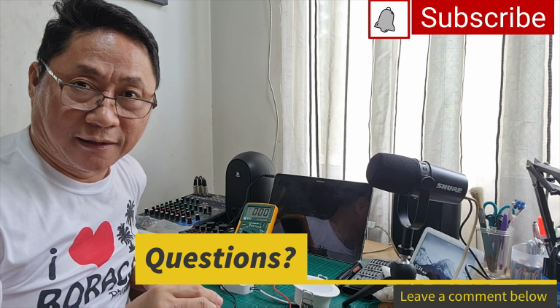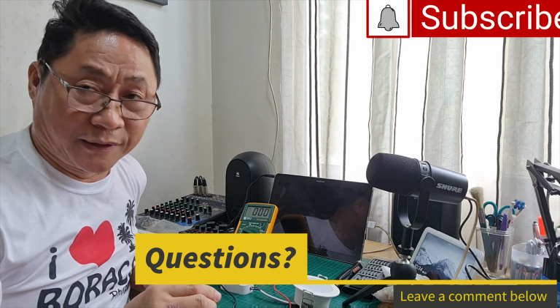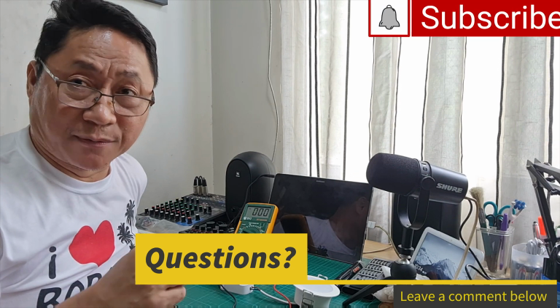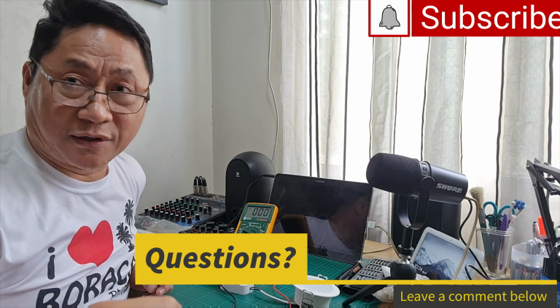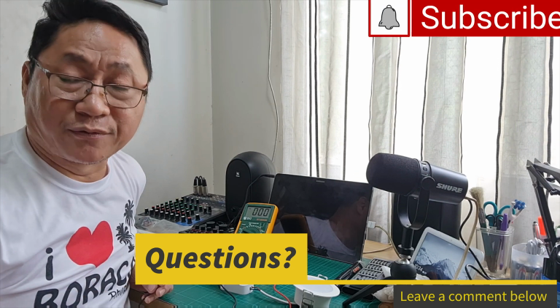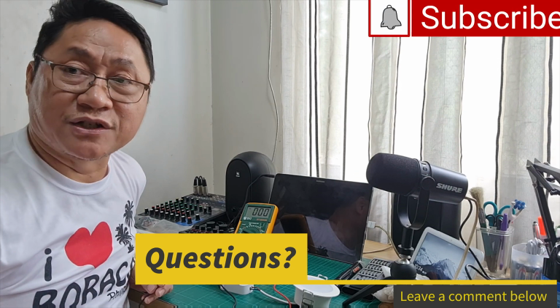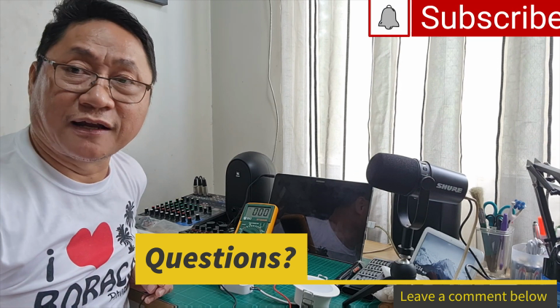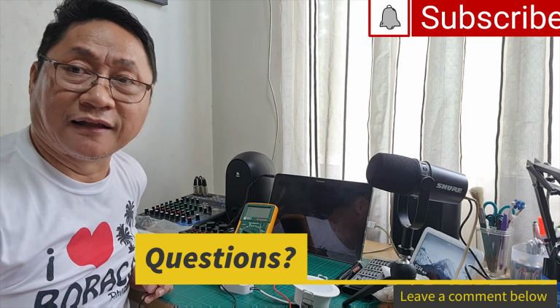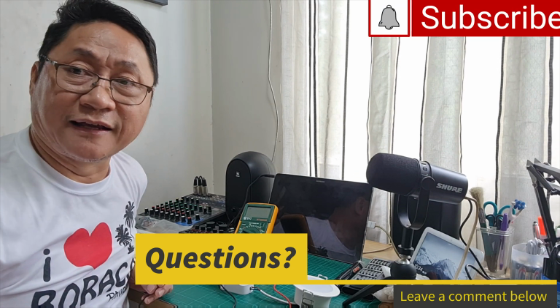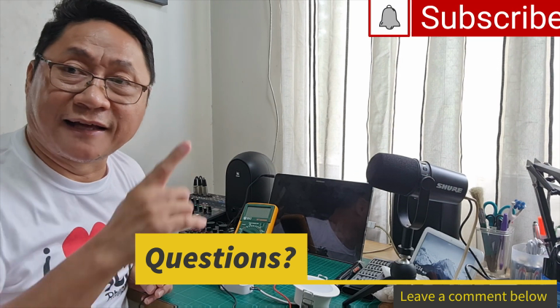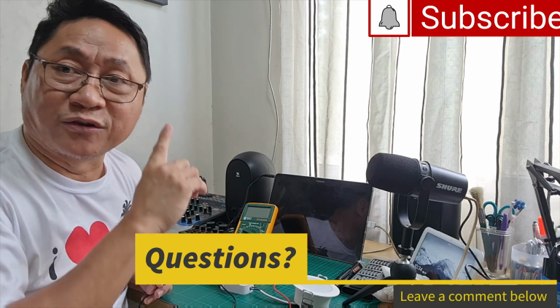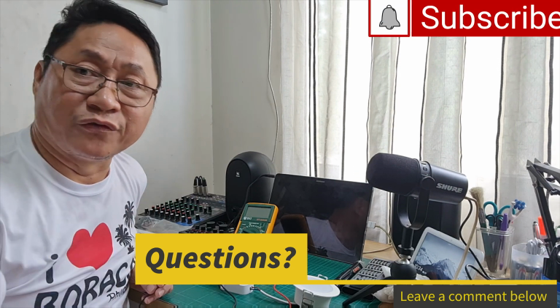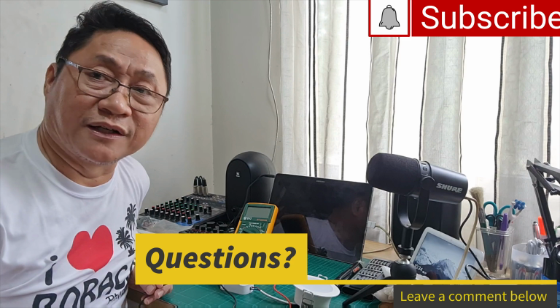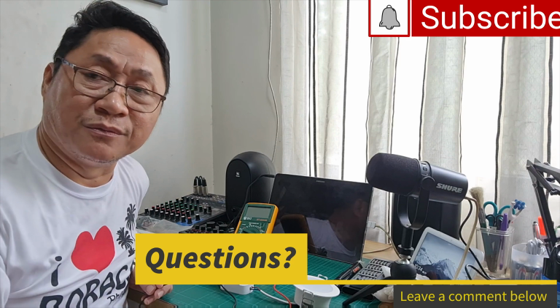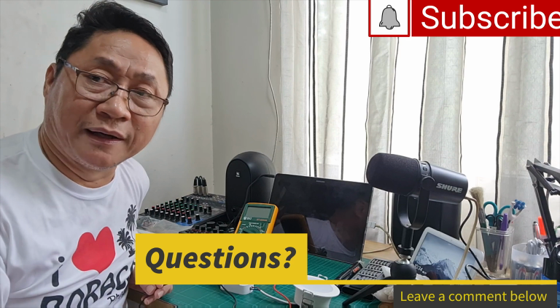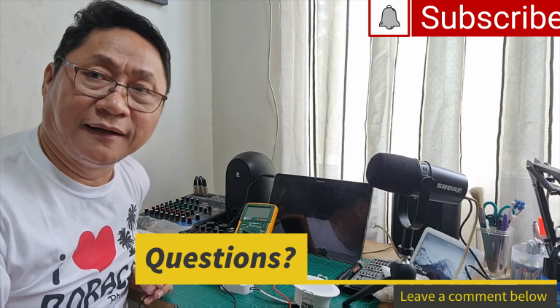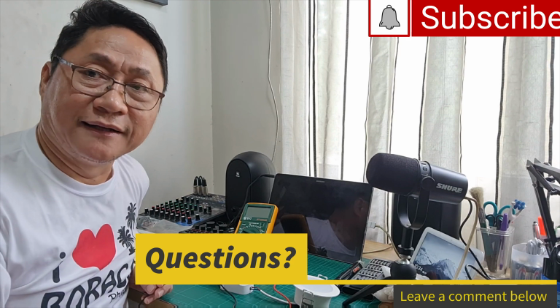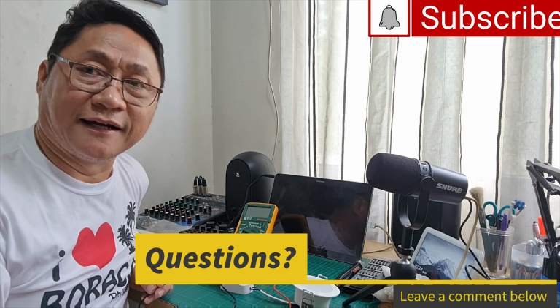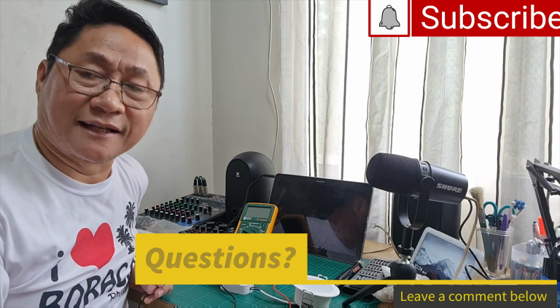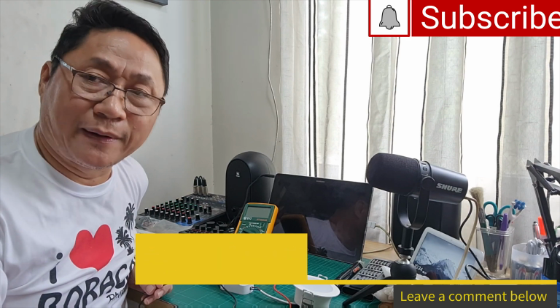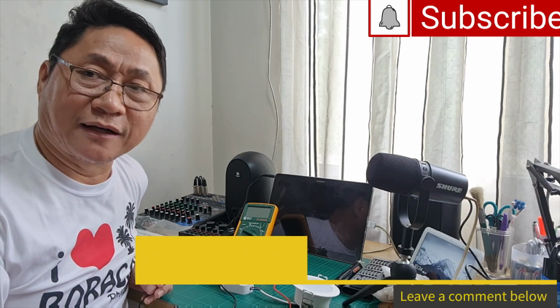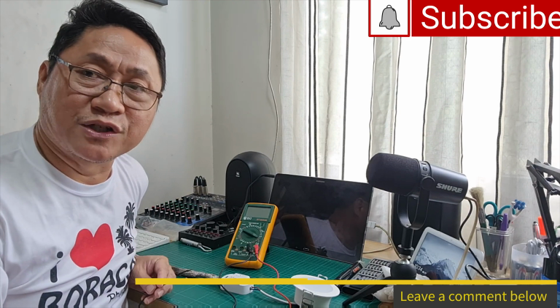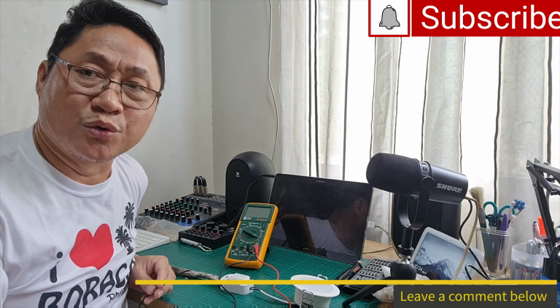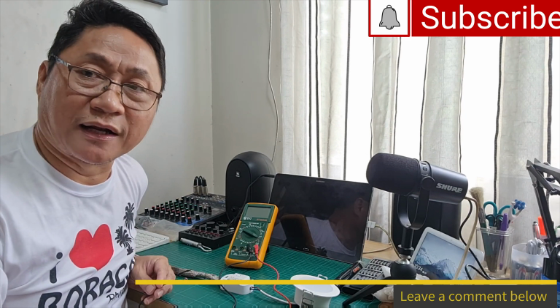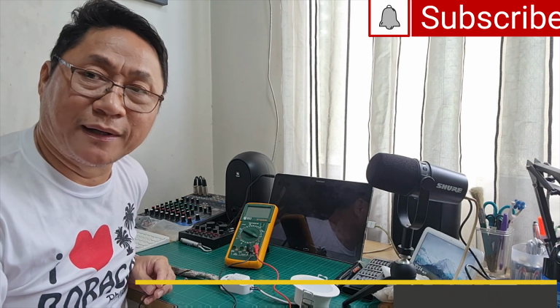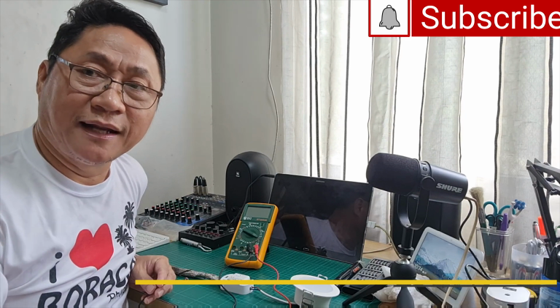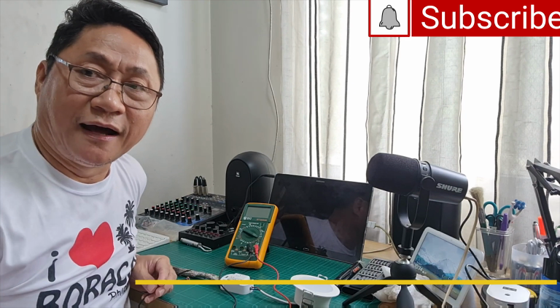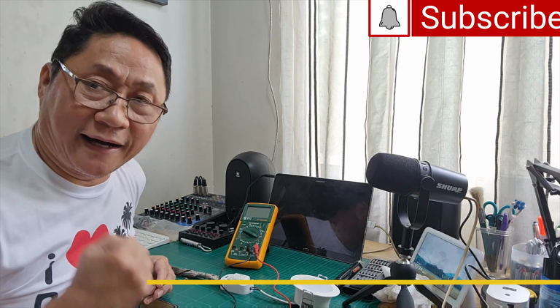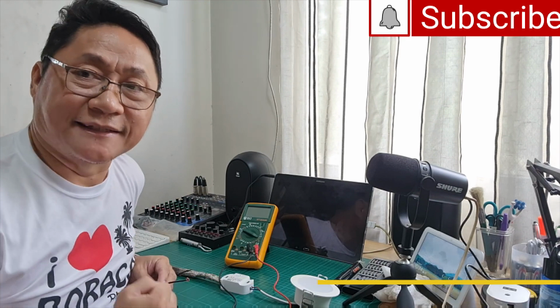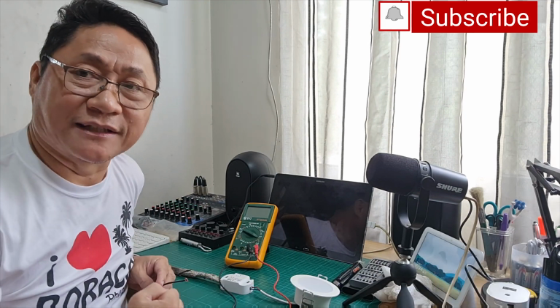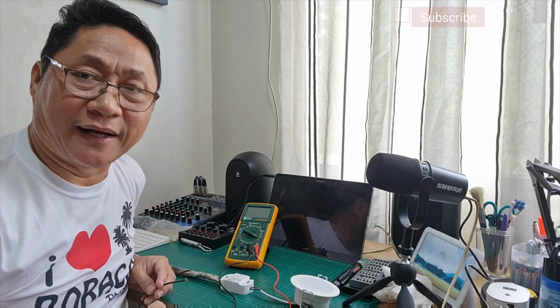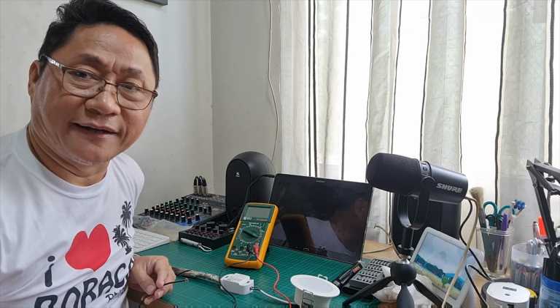Please subscribe to this channel and click that notification bell. Maraming salamat — I'm Jun Tariman, Hightech Tabay!